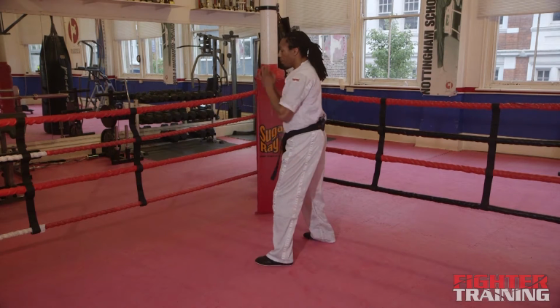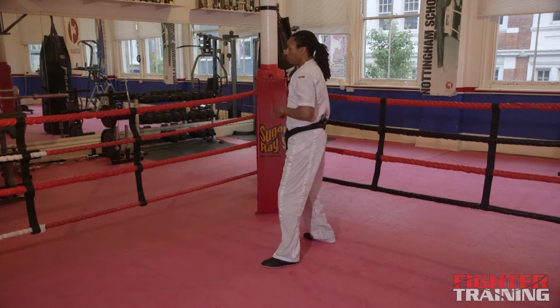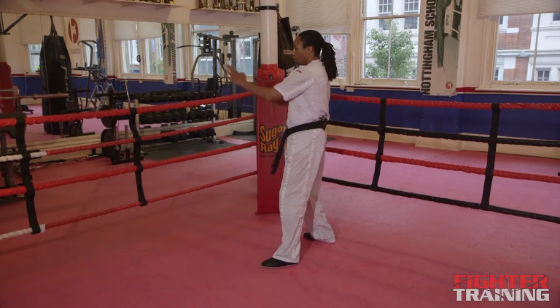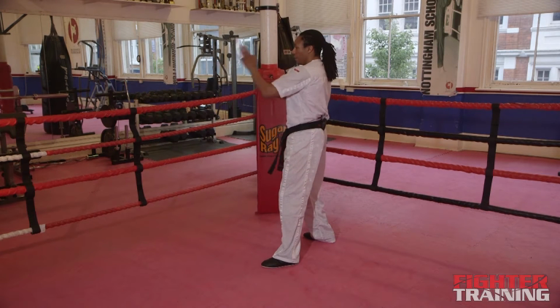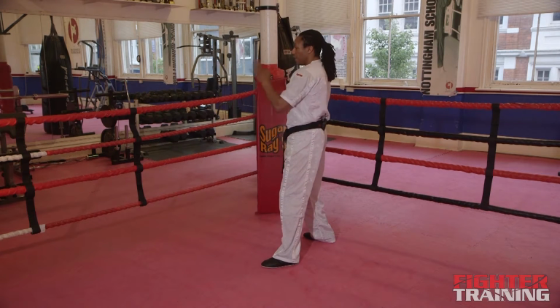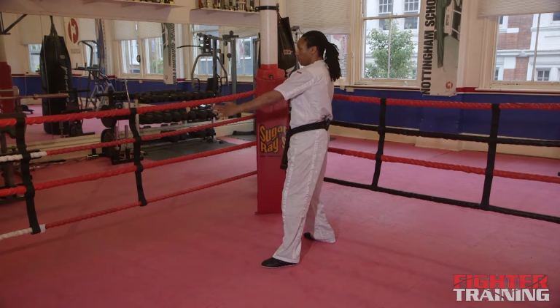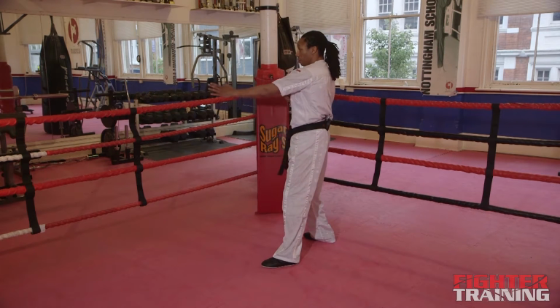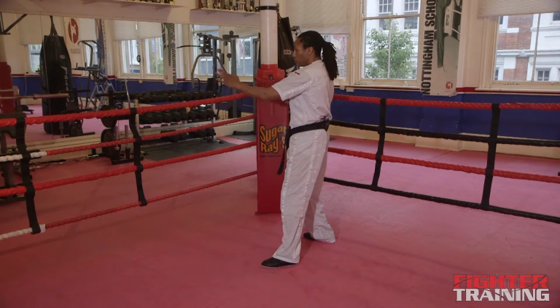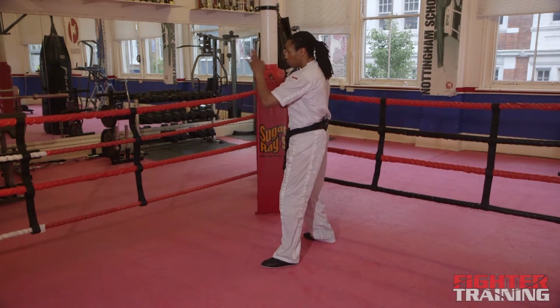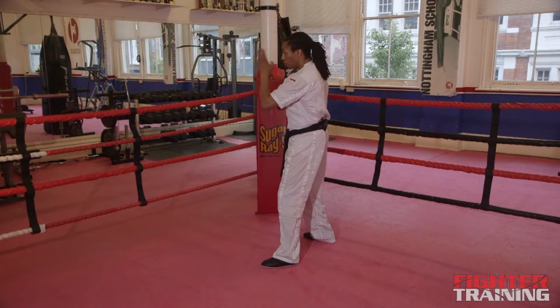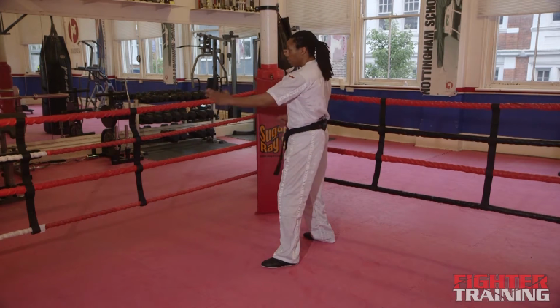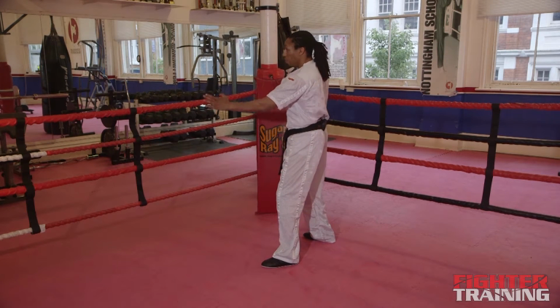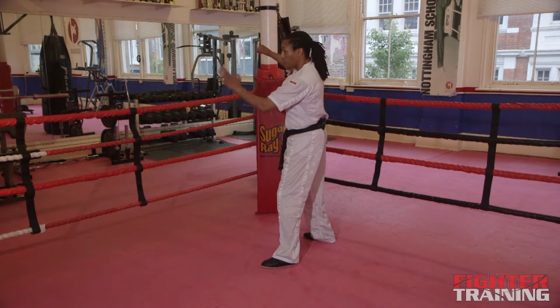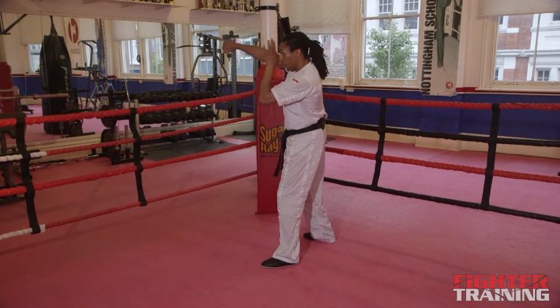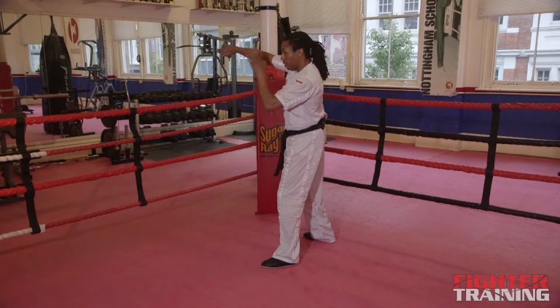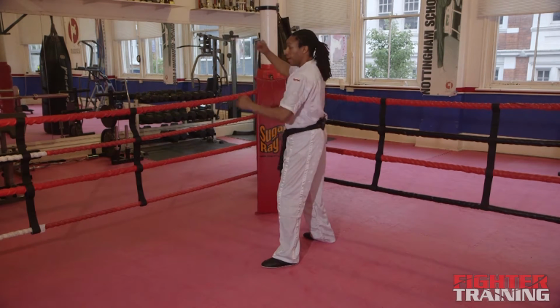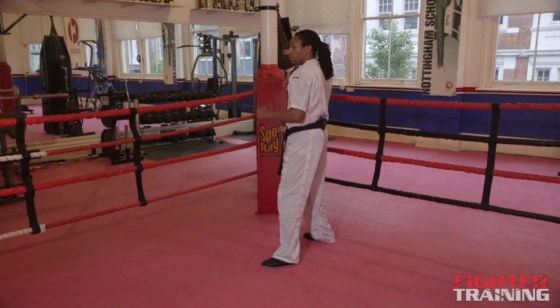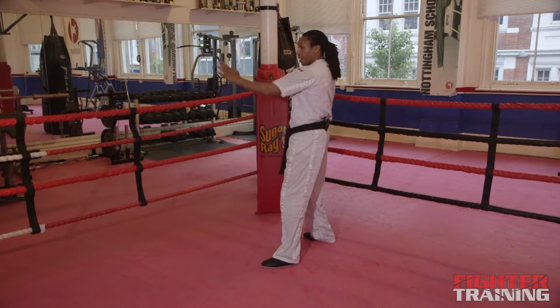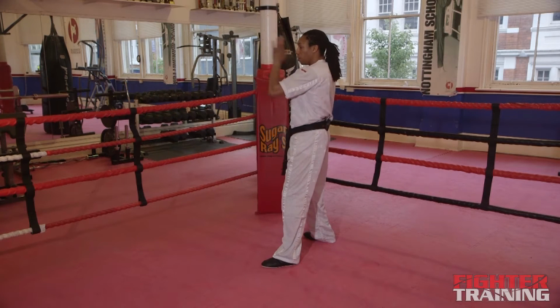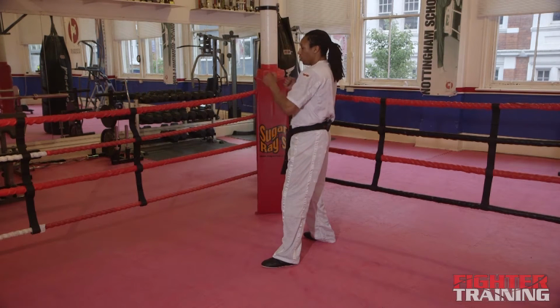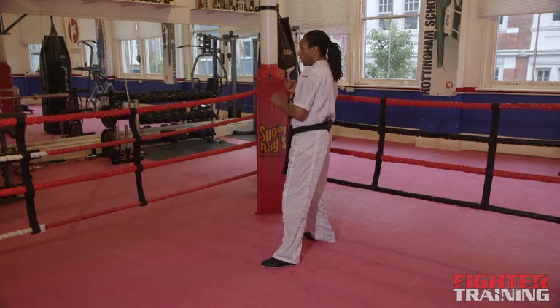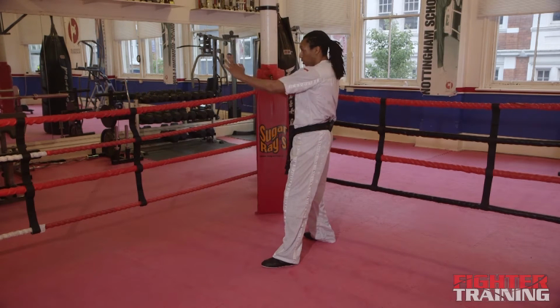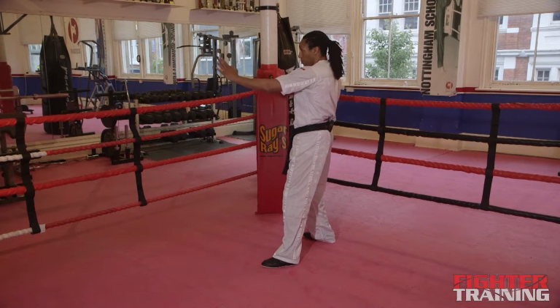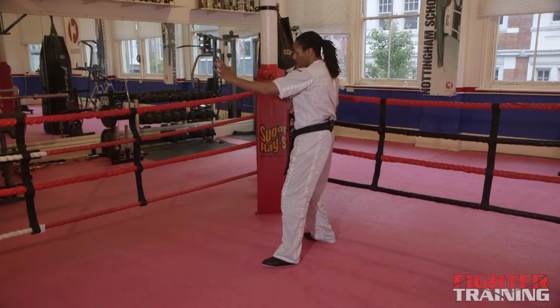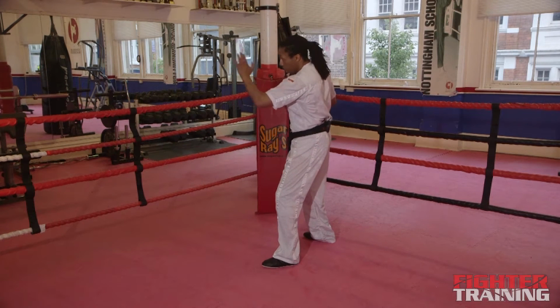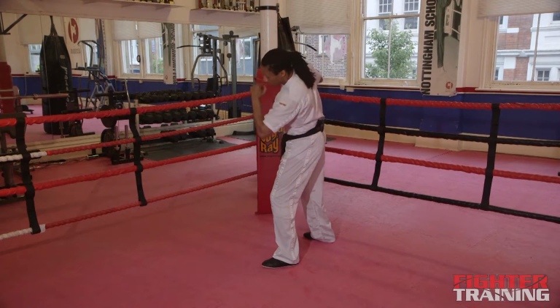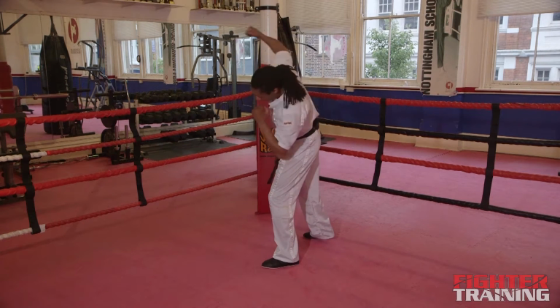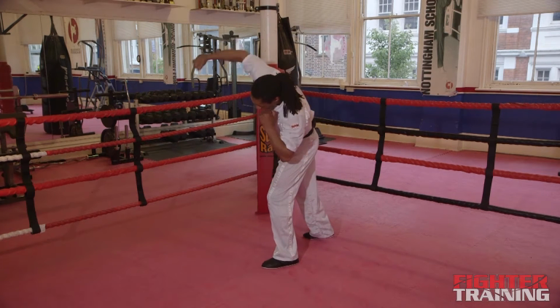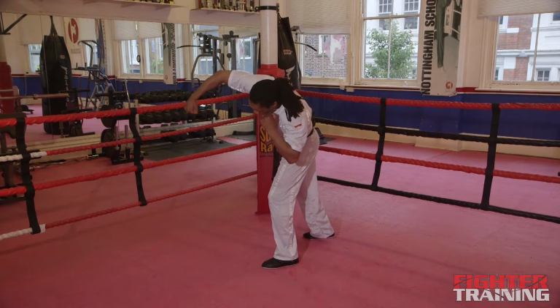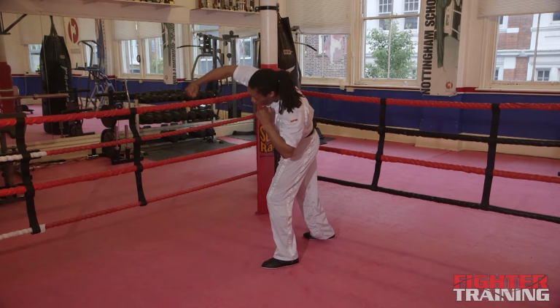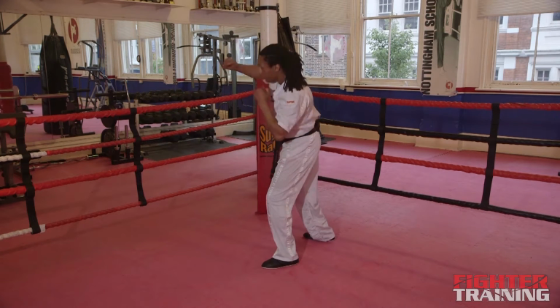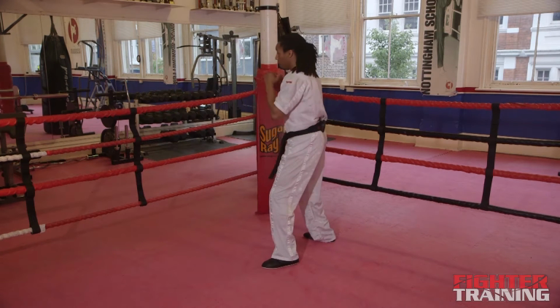My opponent's throwing a jab — it's coming straight towards me. If I just throw from here, I'm still going to get caught with the jab. As it comes, I slip to the side and hand comes over and down.